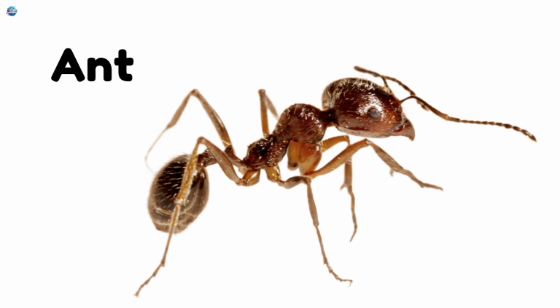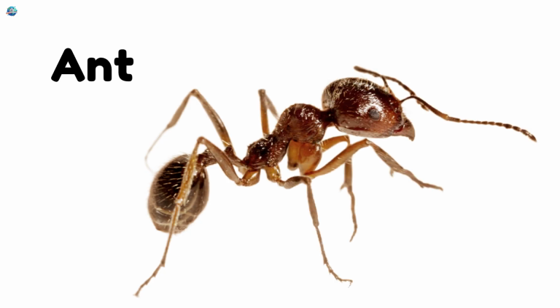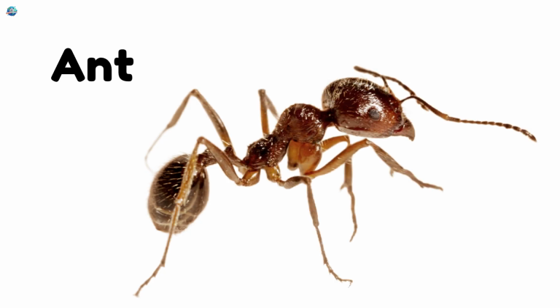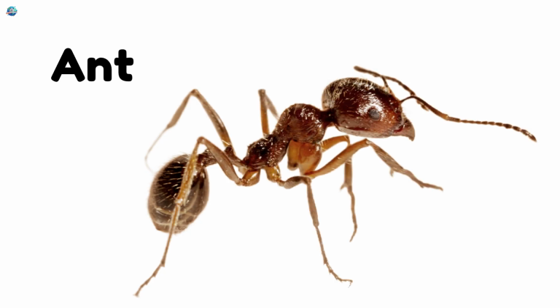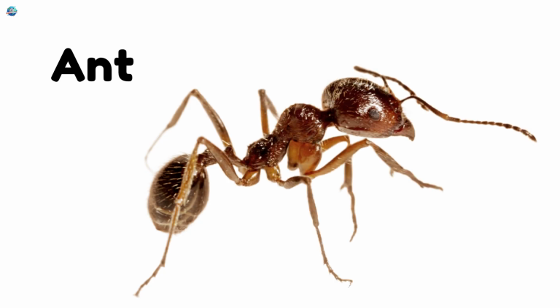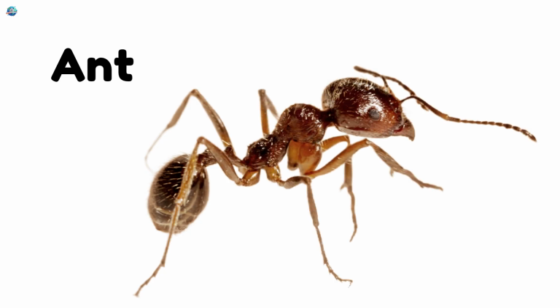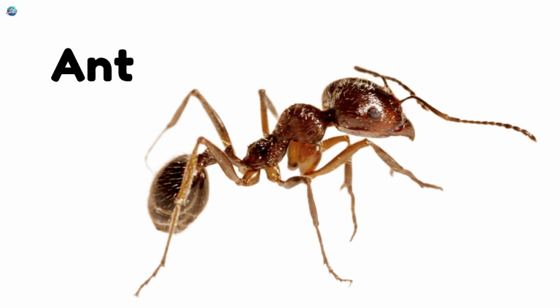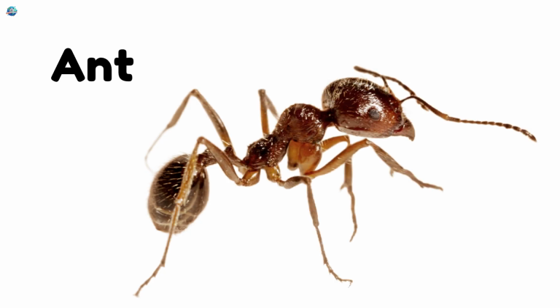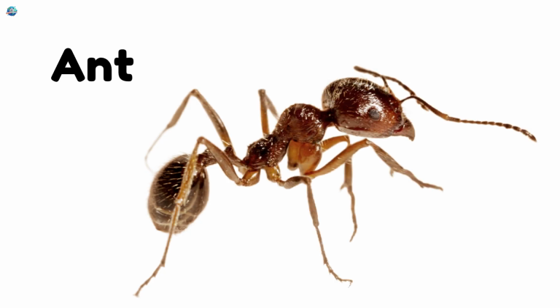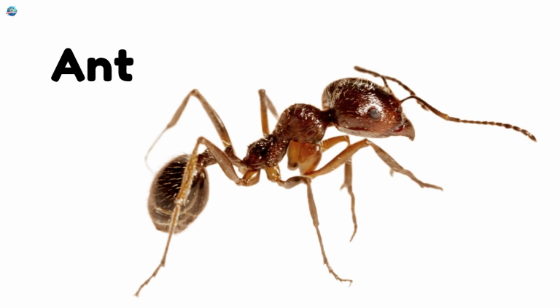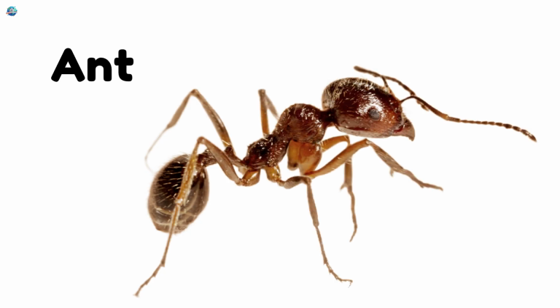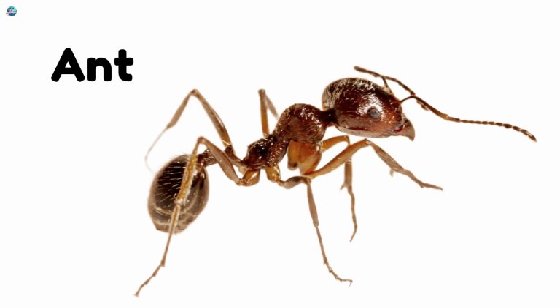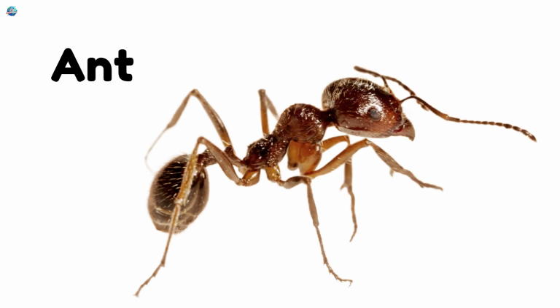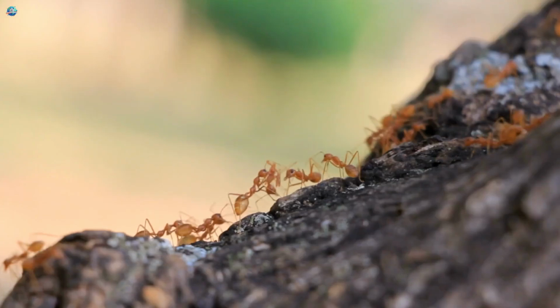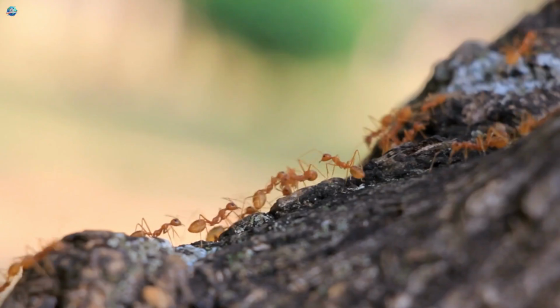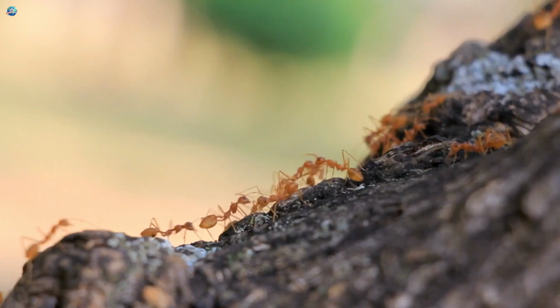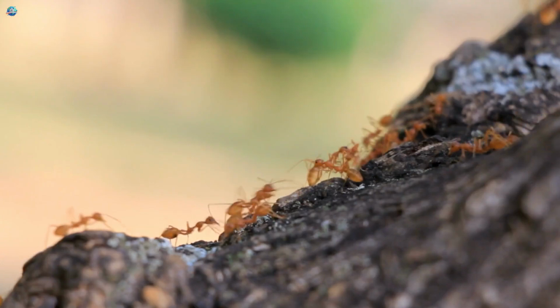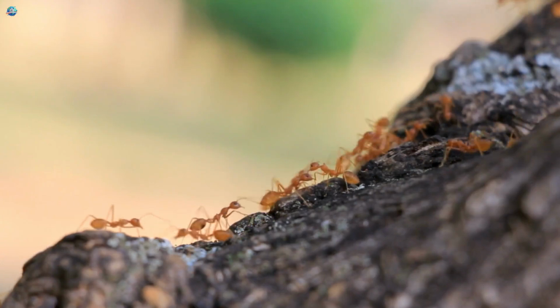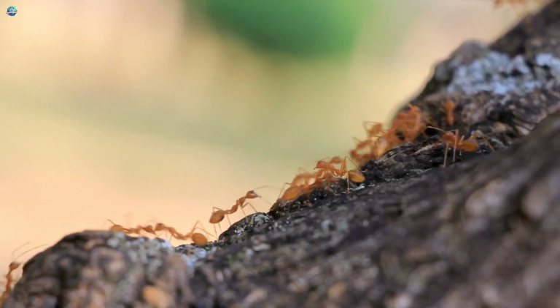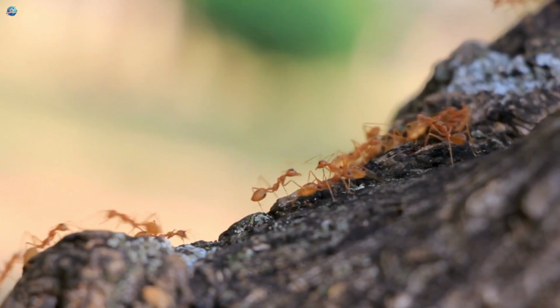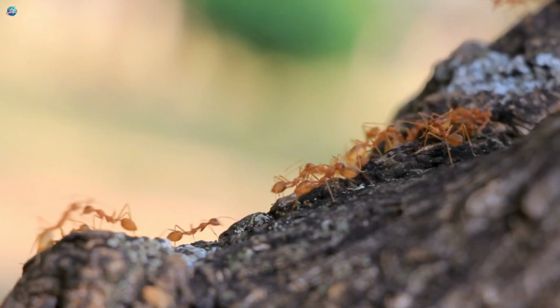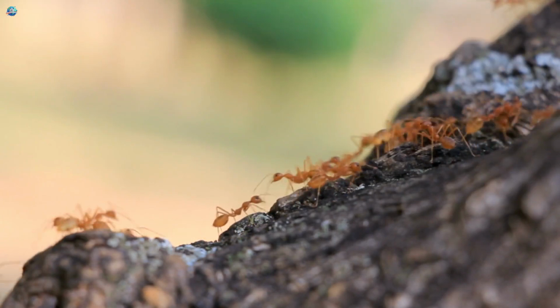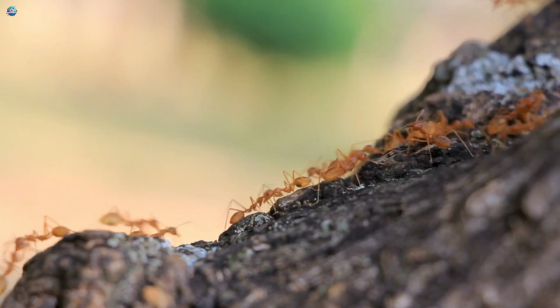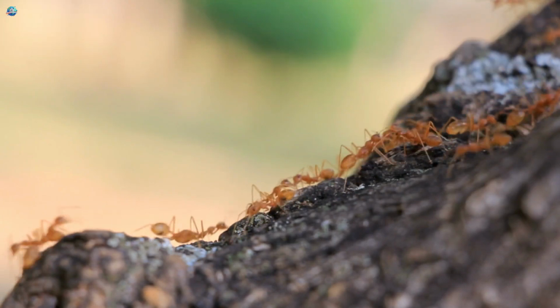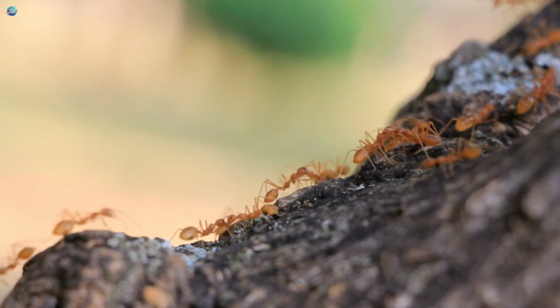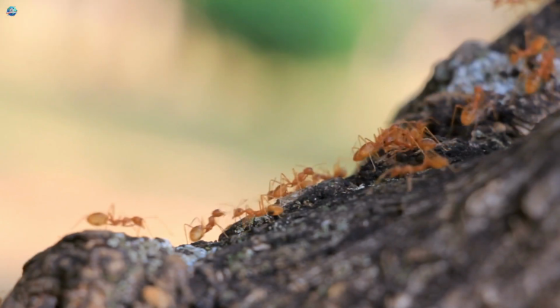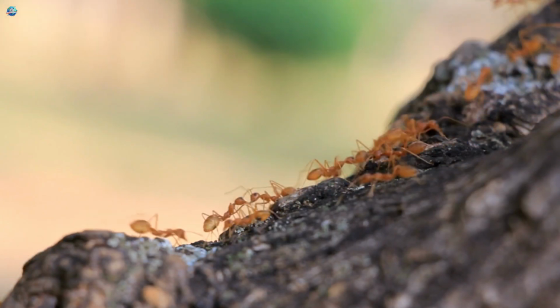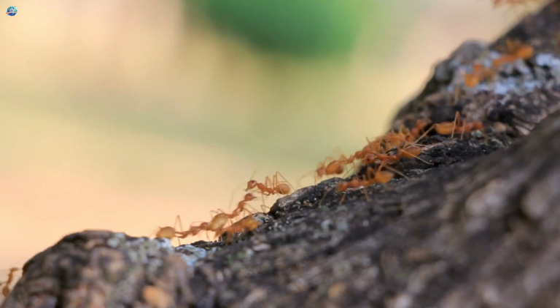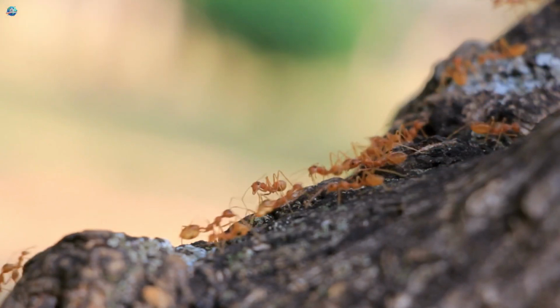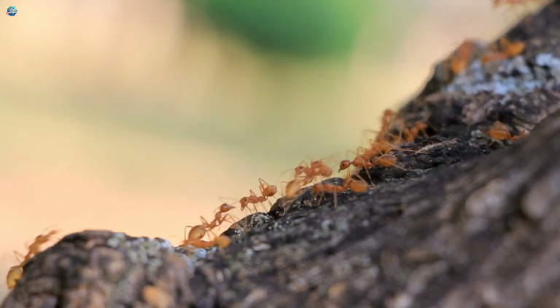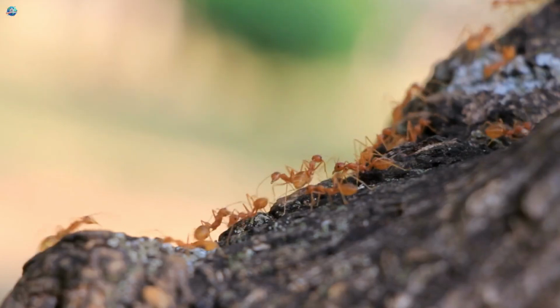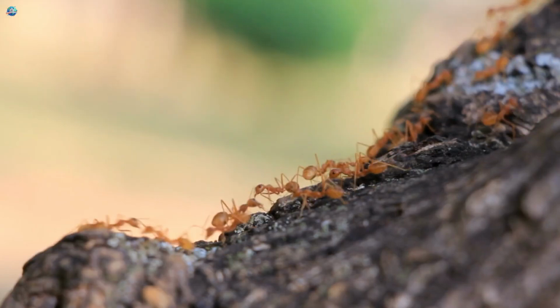Ant. Small but super strong. Ants work together to carry food much heavier than themselves.